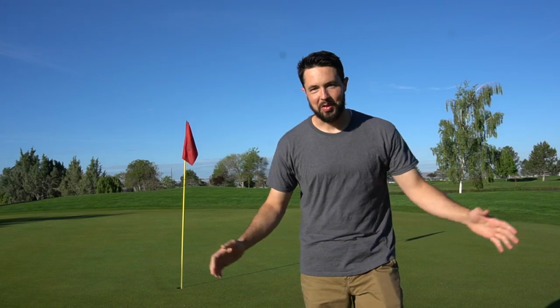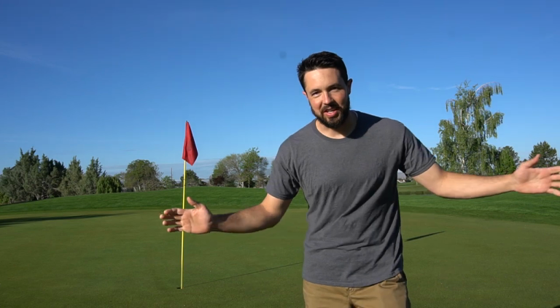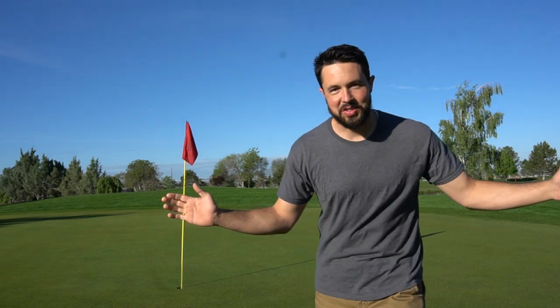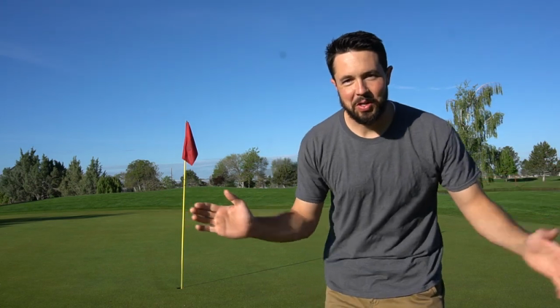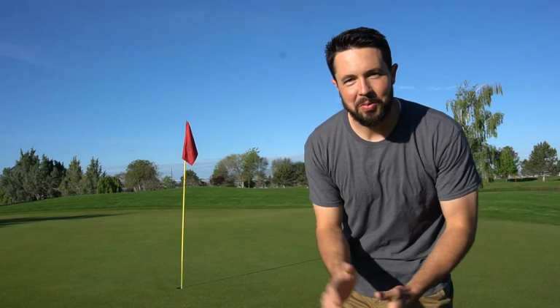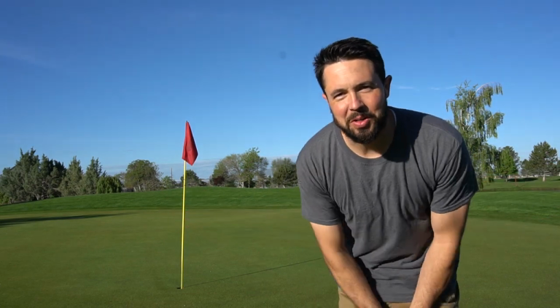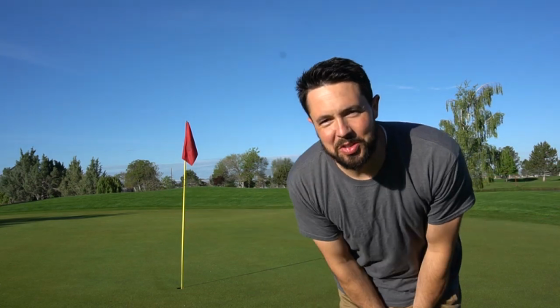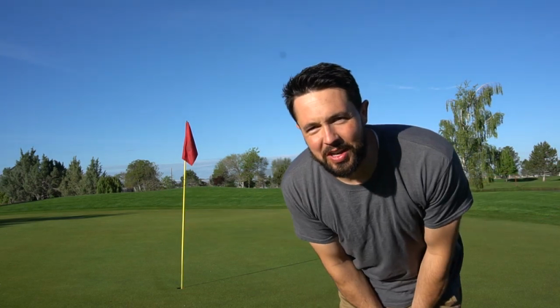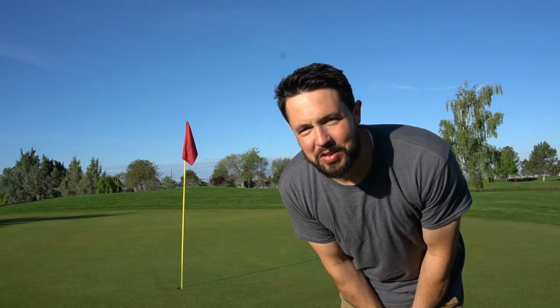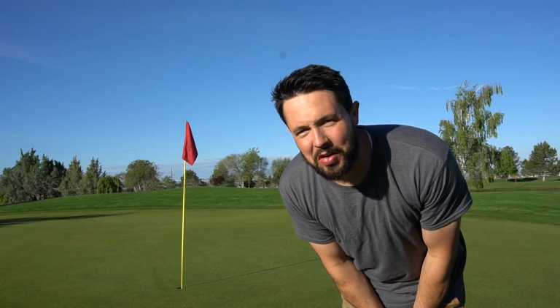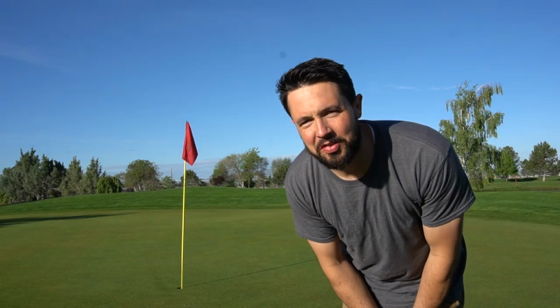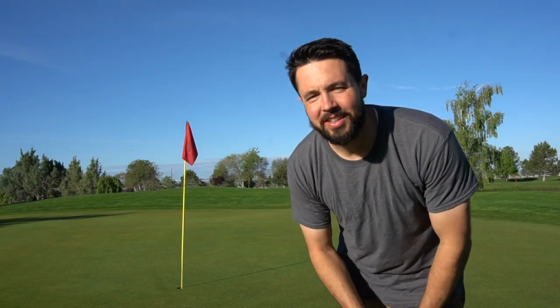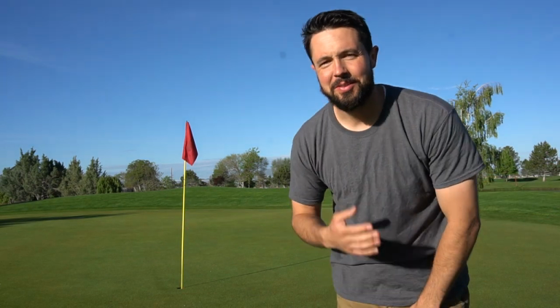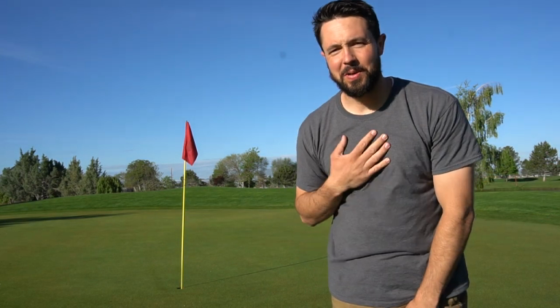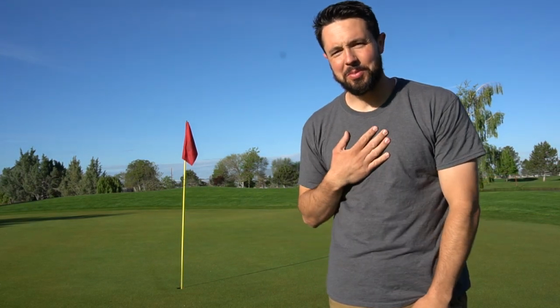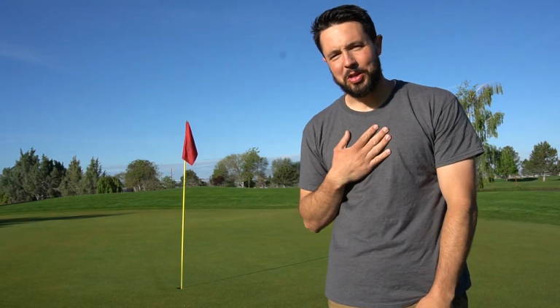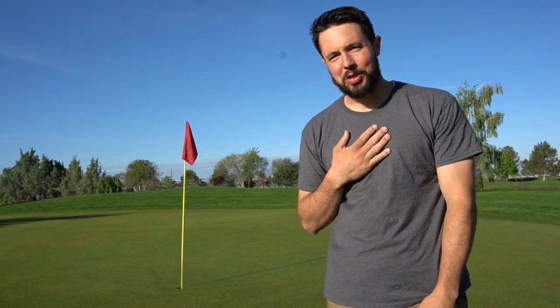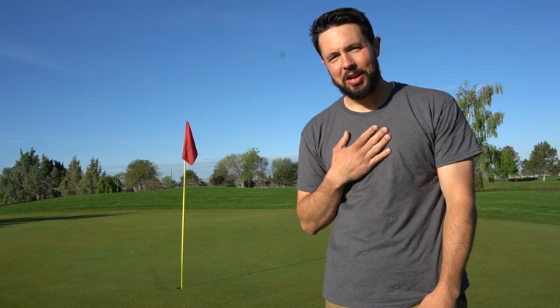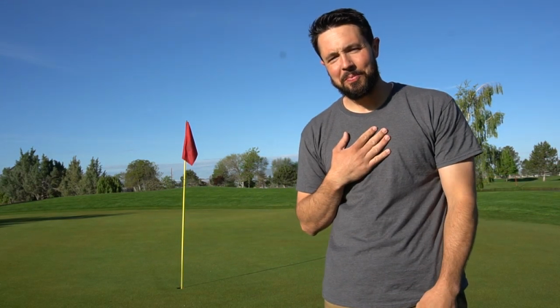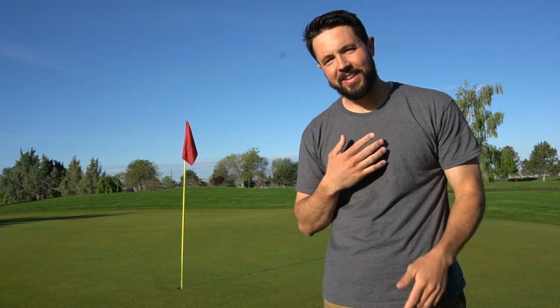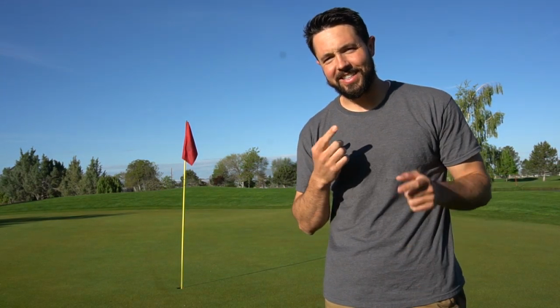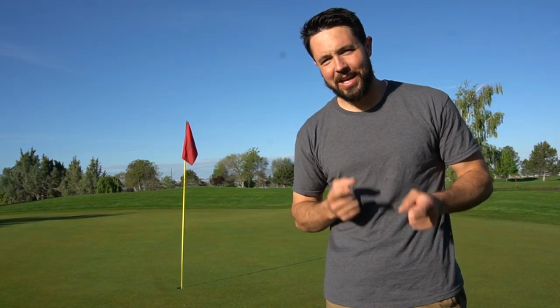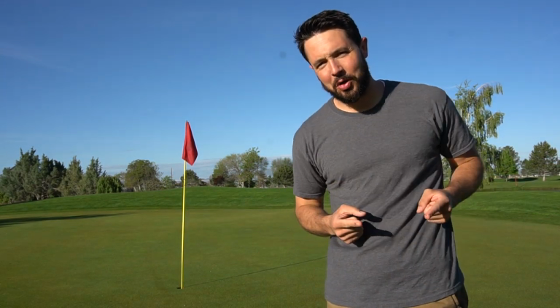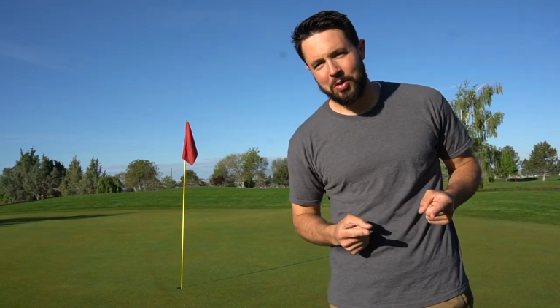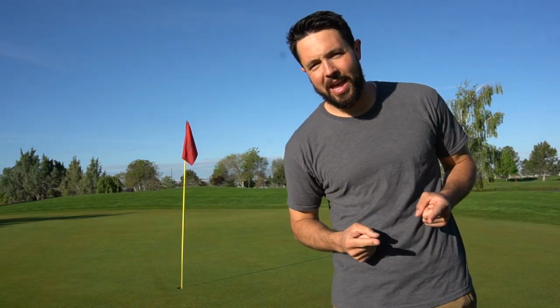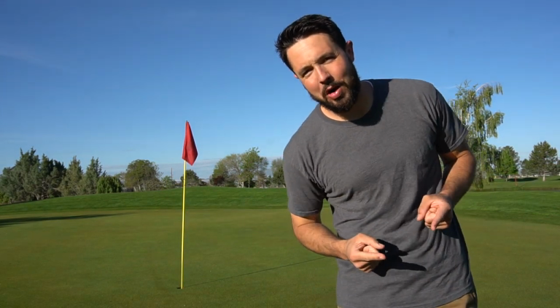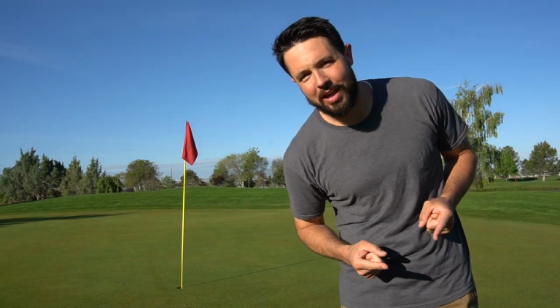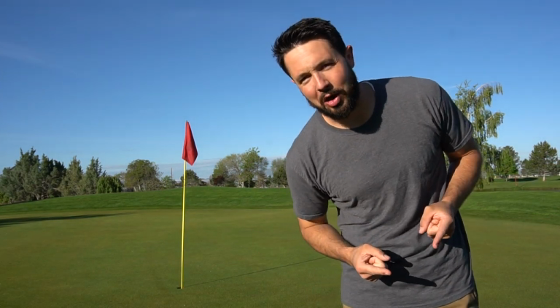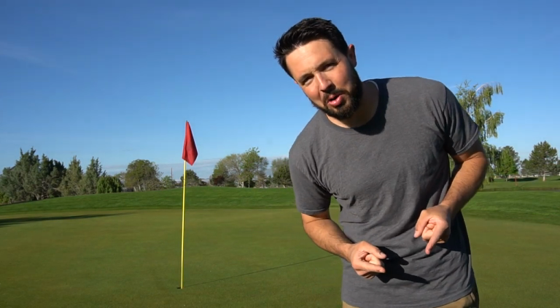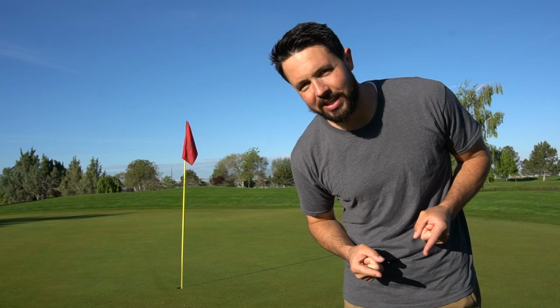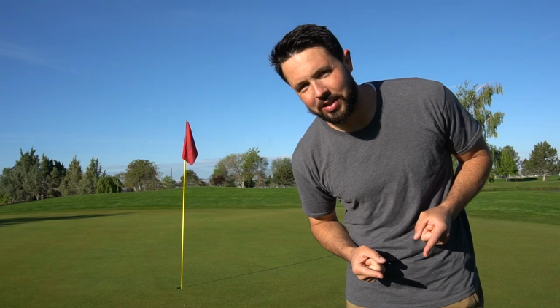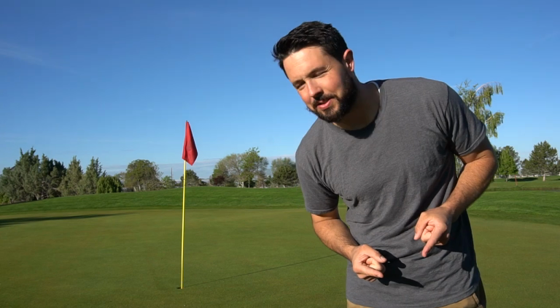Ladies and gentlemen, welcome to Schneider's Golf. My name is Eric Schneider, and today we're going to be aerating our putting greens.